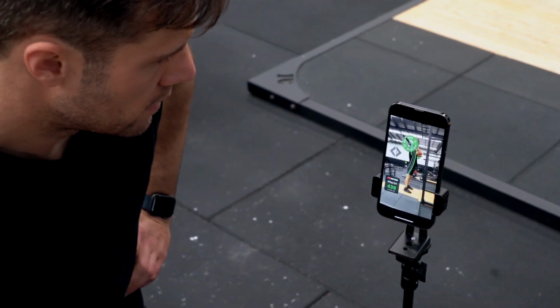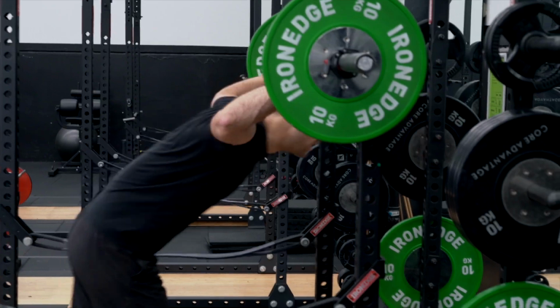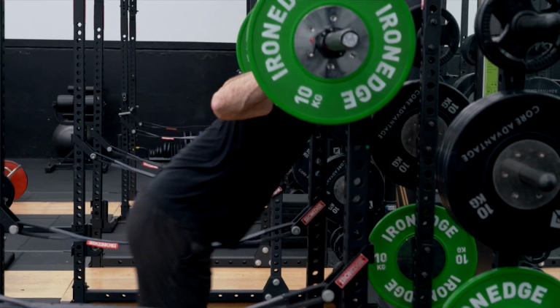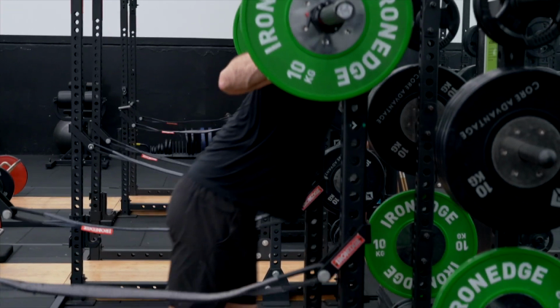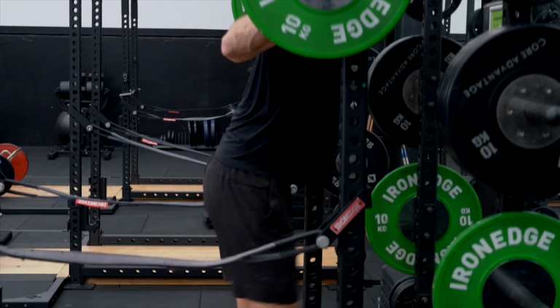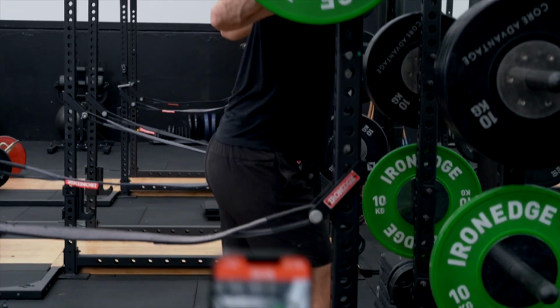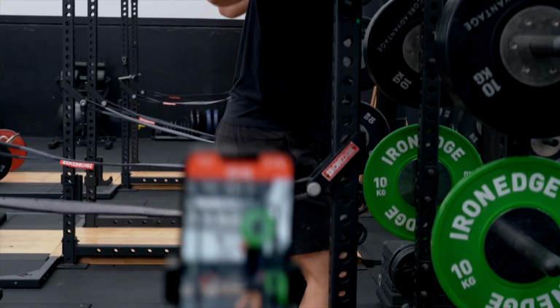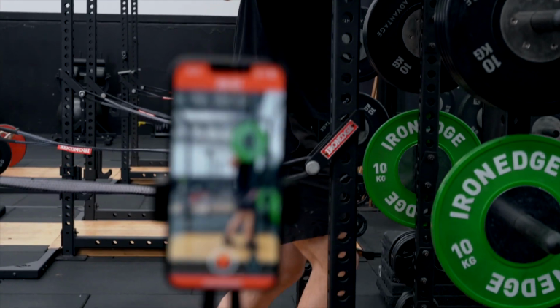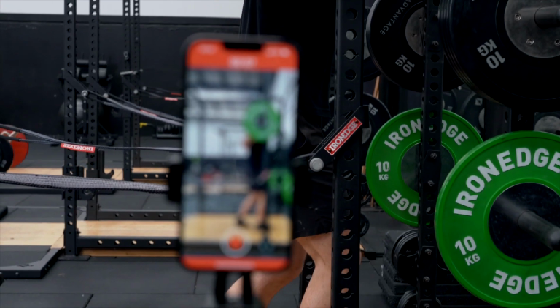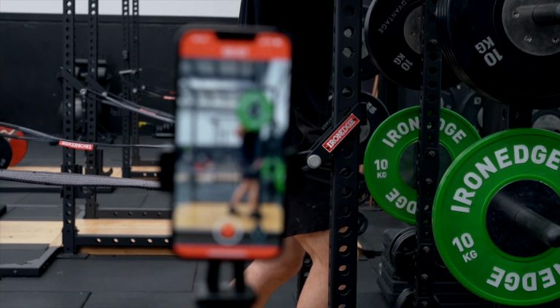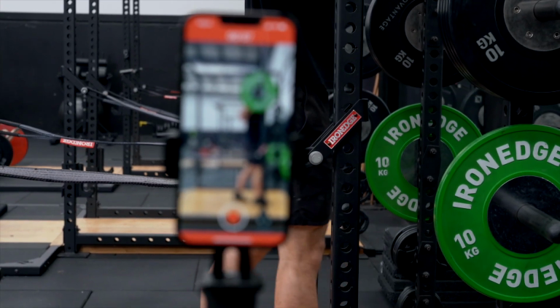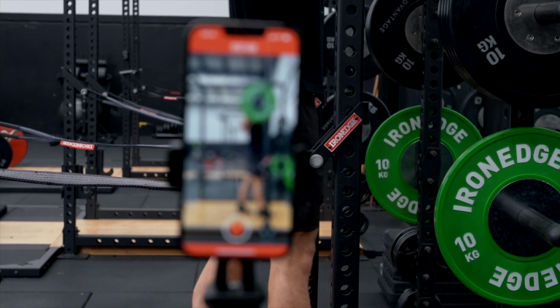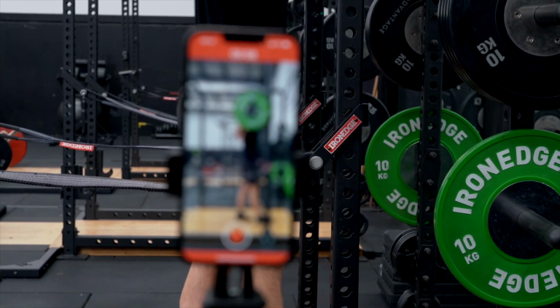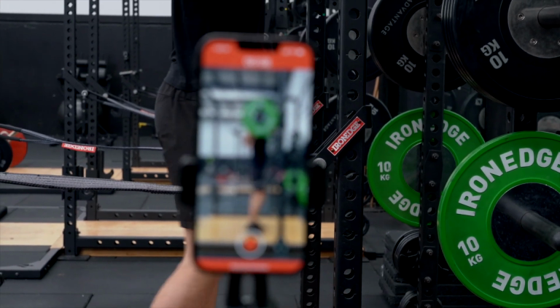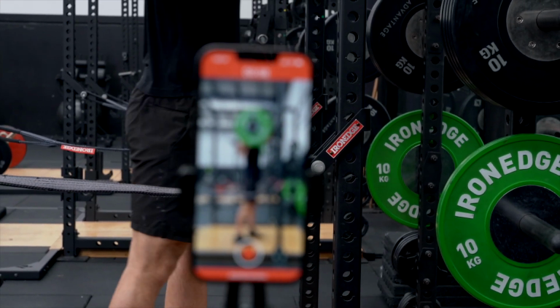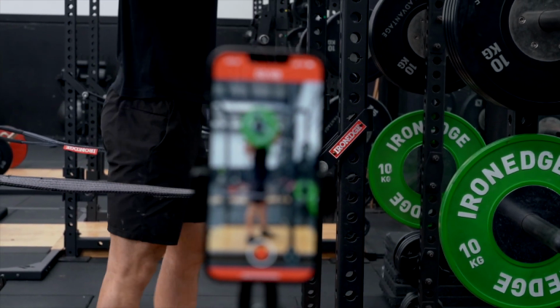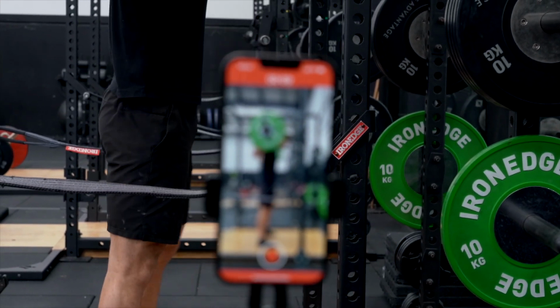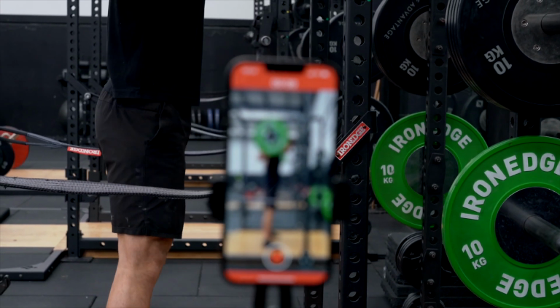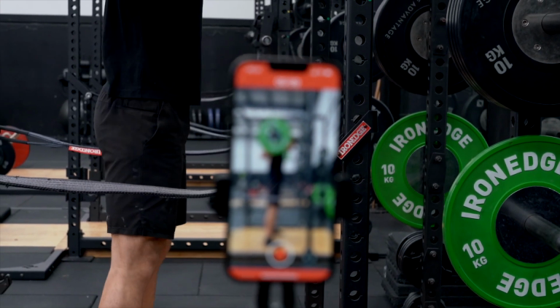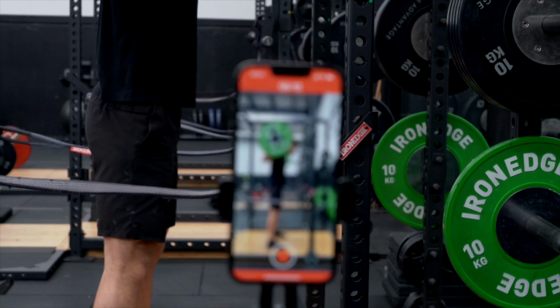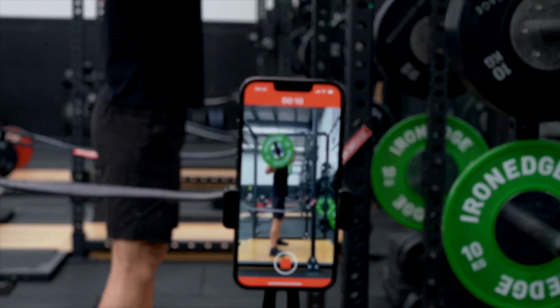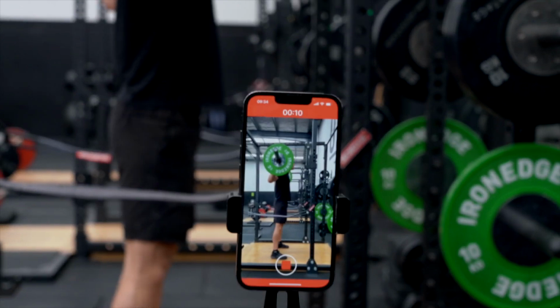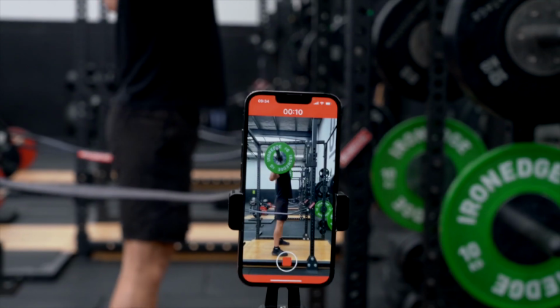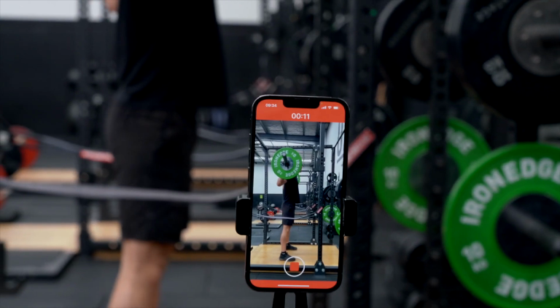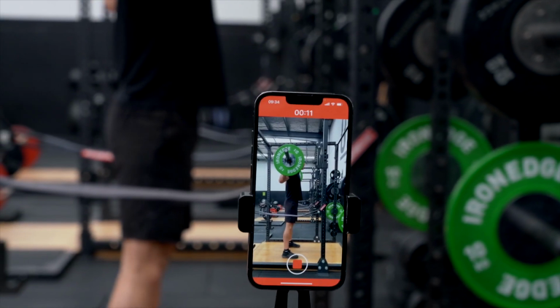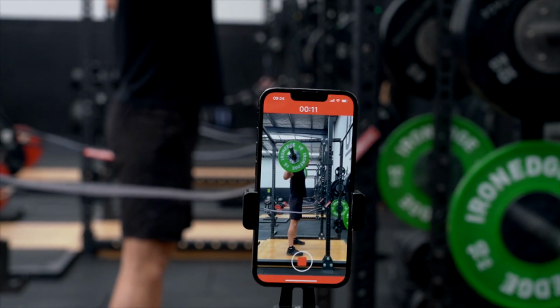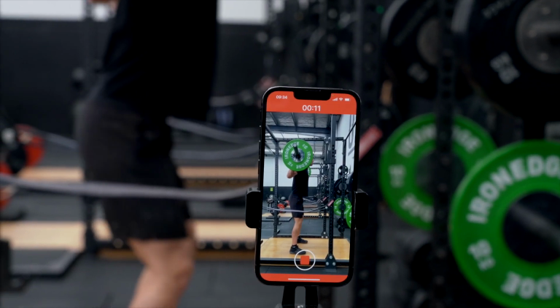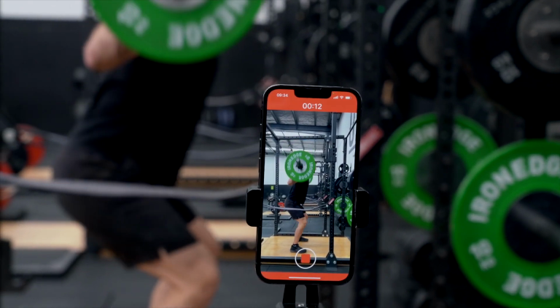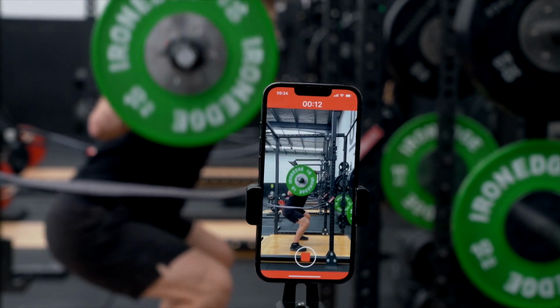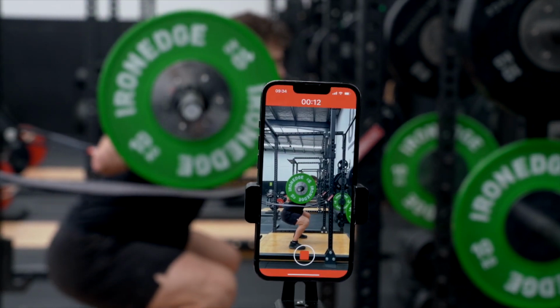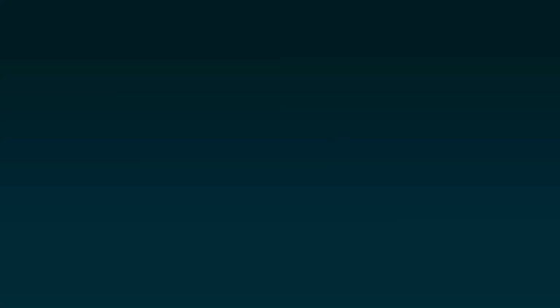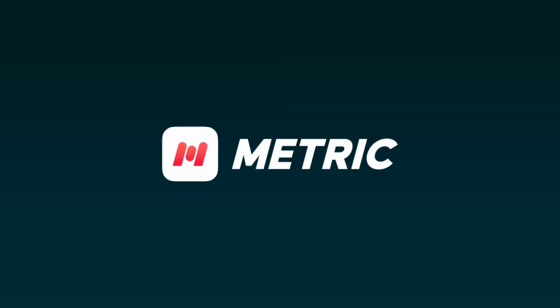Follow these guidelines and you'll reliably get great data to help with your training in the Metric app. Now time to go lift some heavyweights.